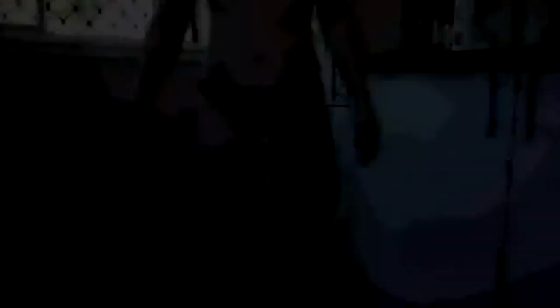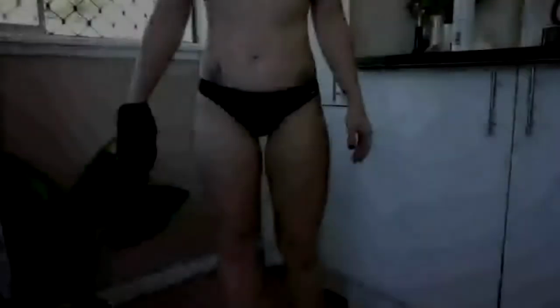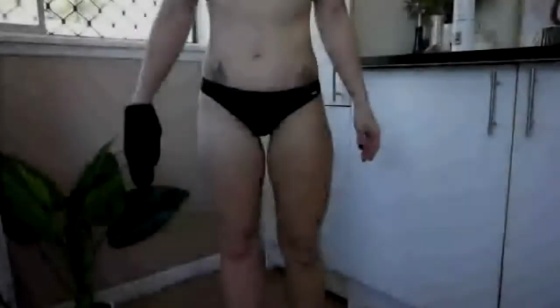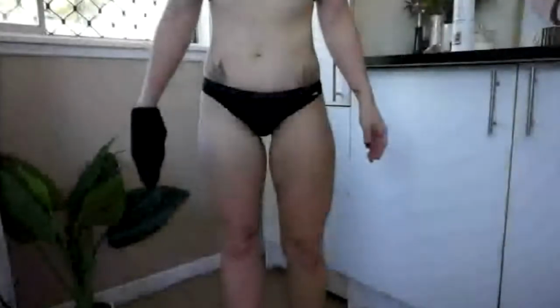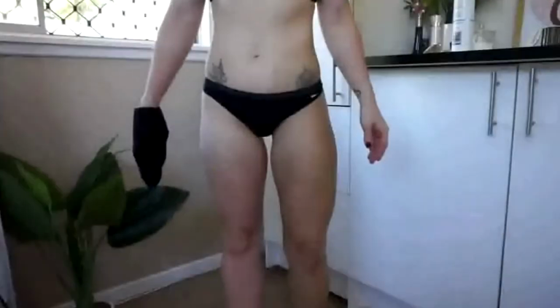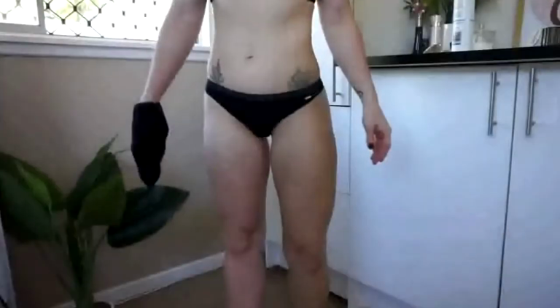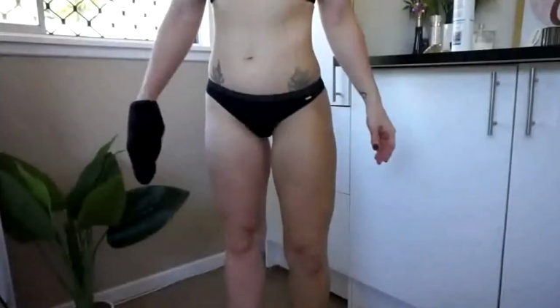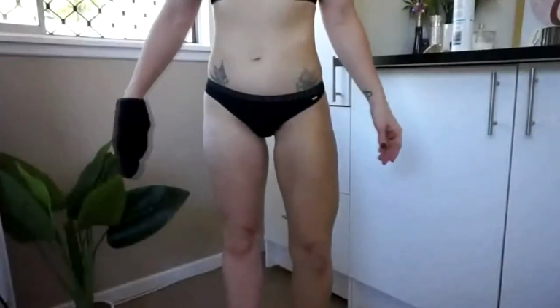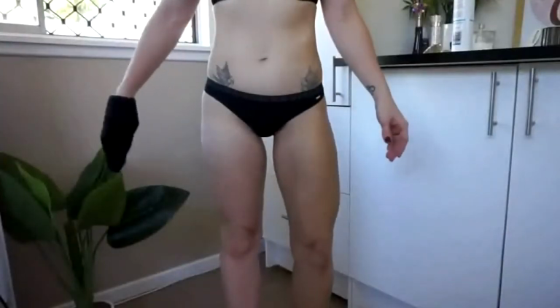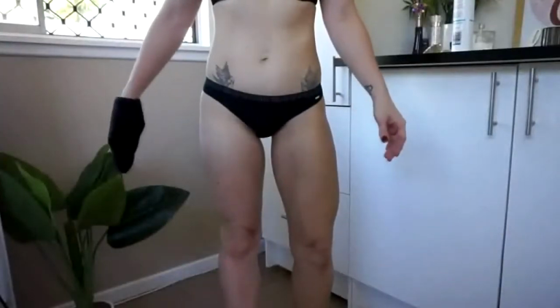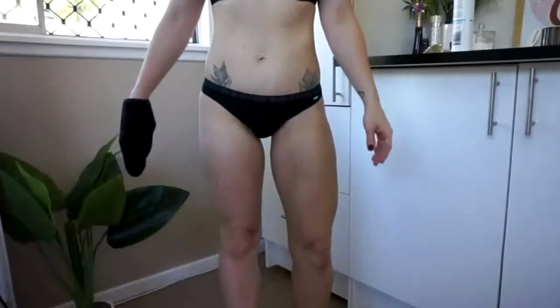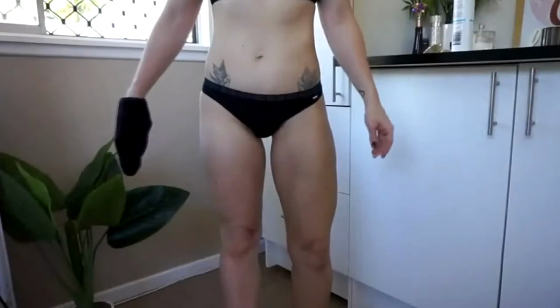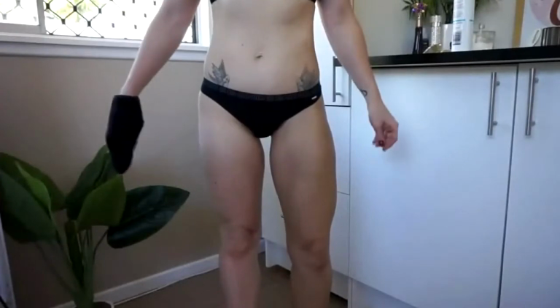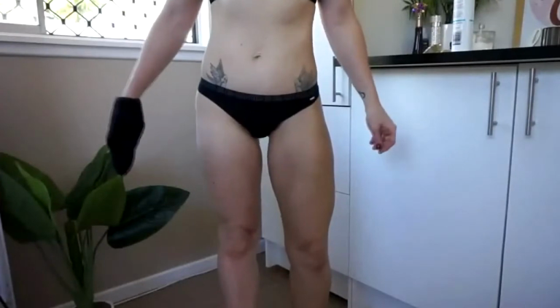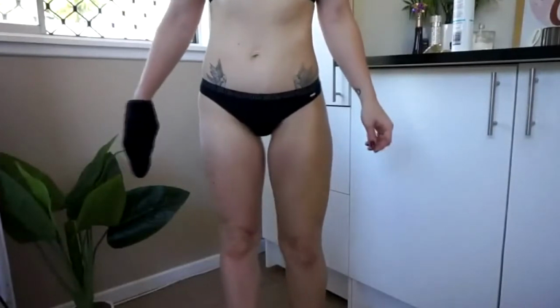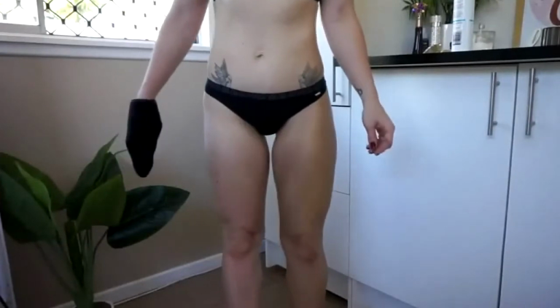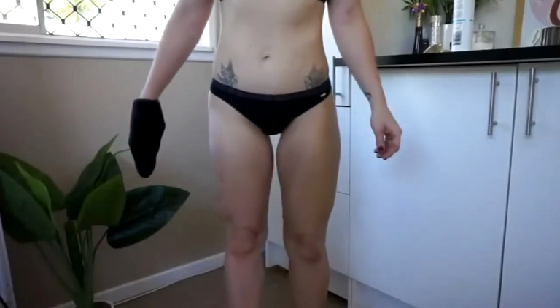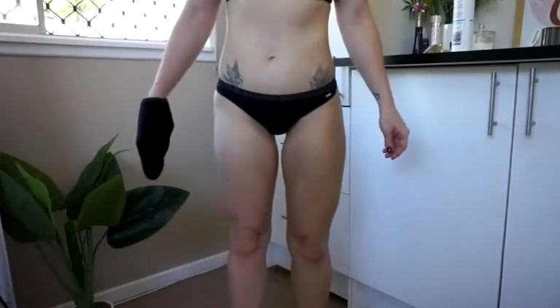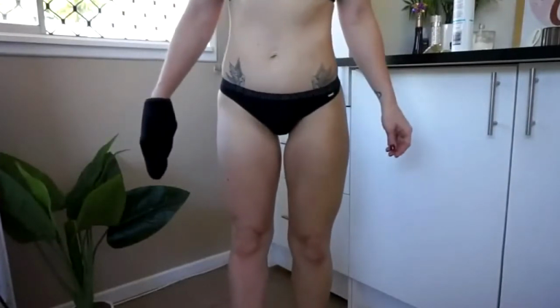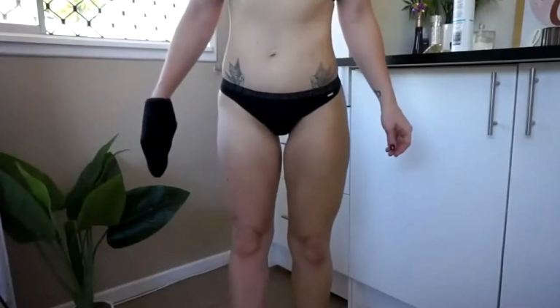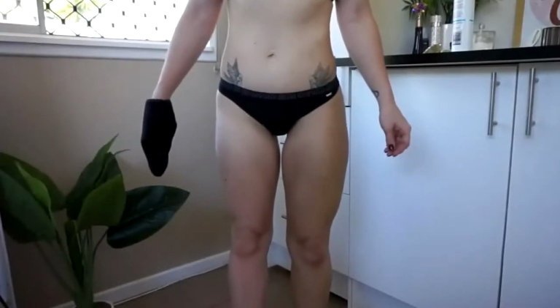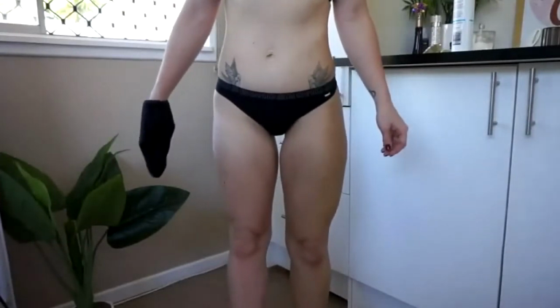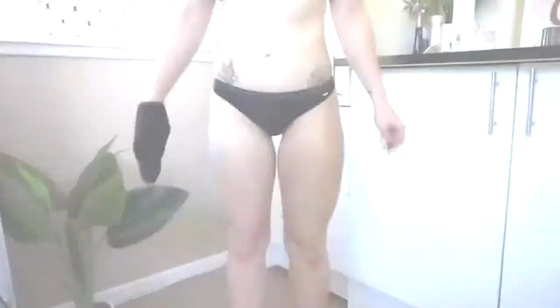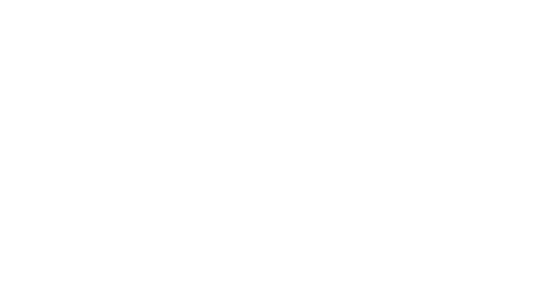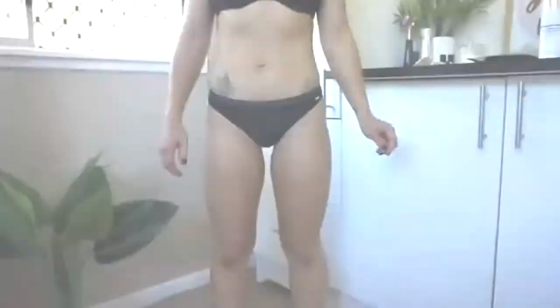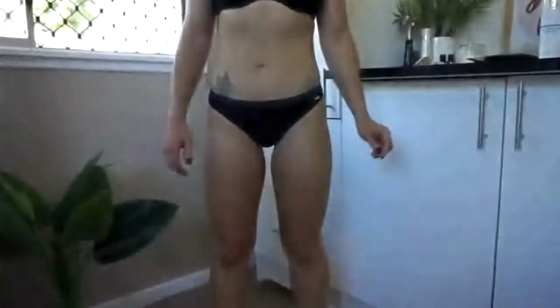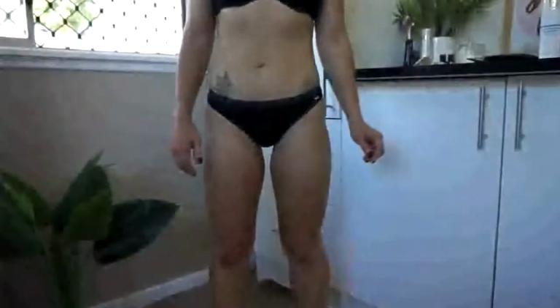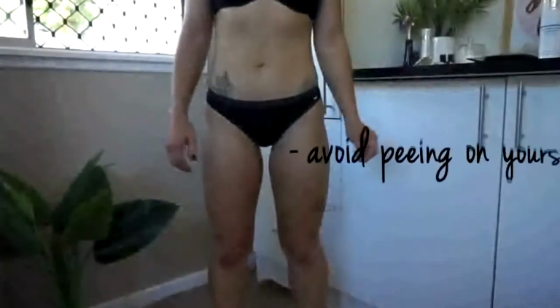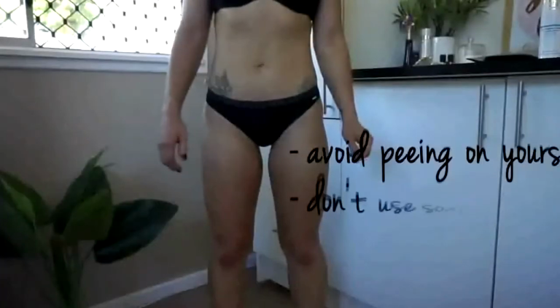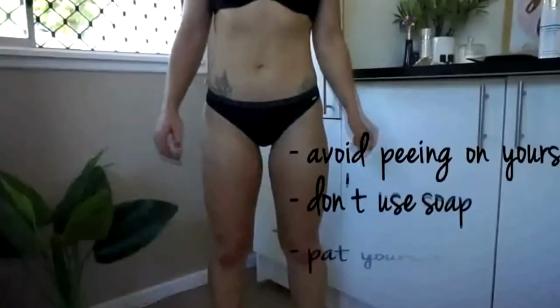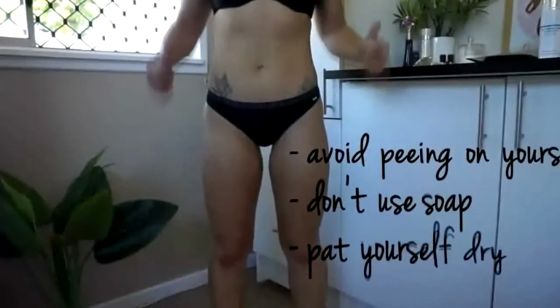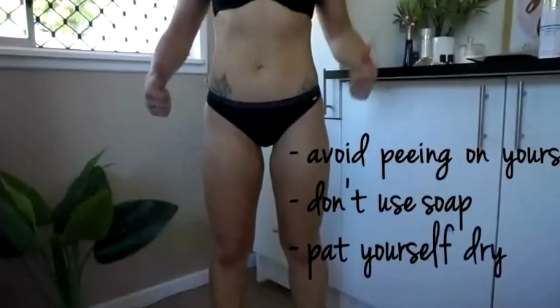Here you can see I've got one leg done and there's a clear difference there. Here are a few helpful tips.